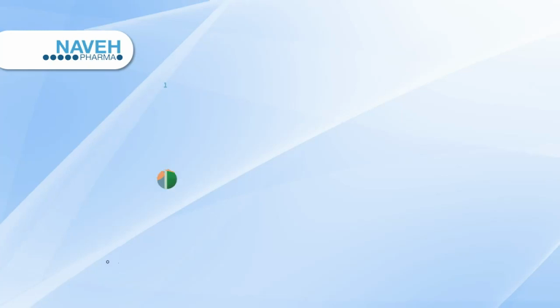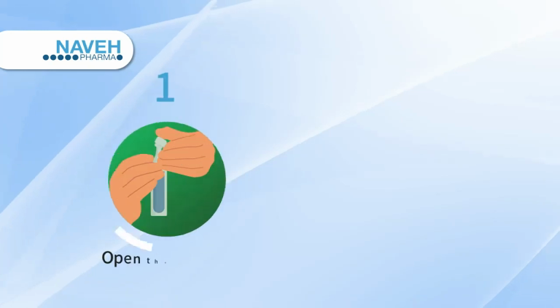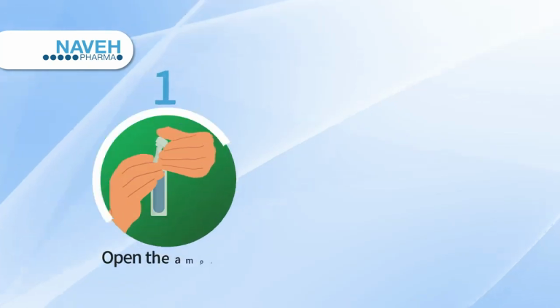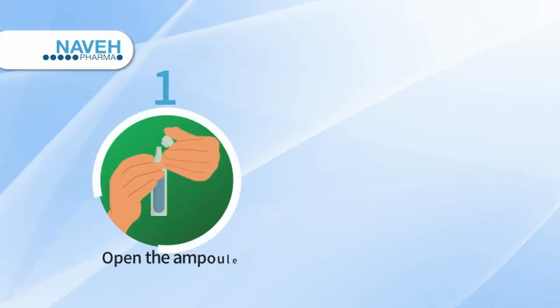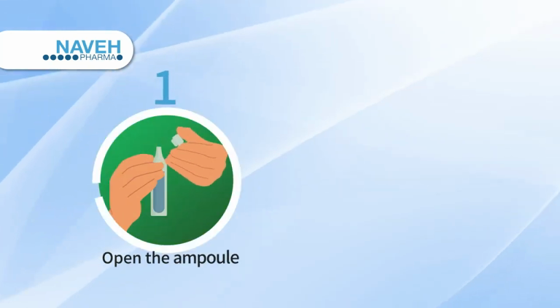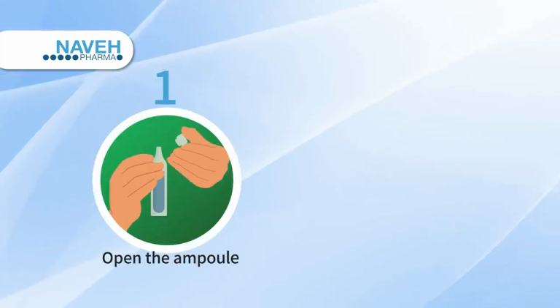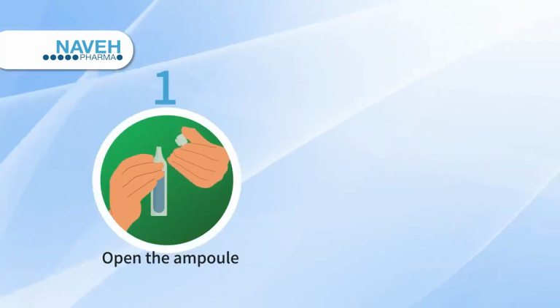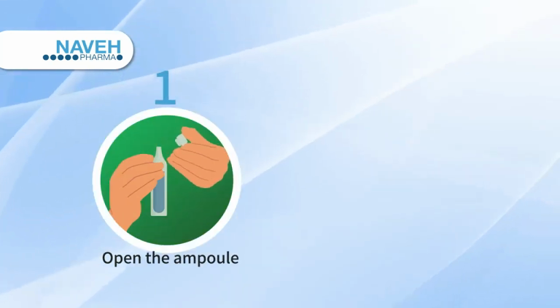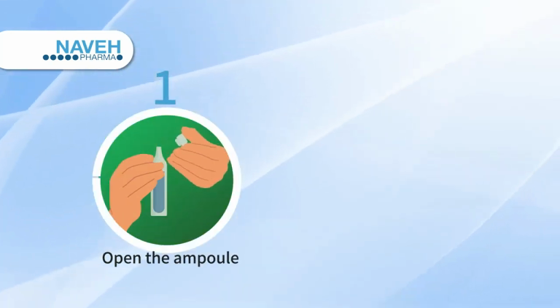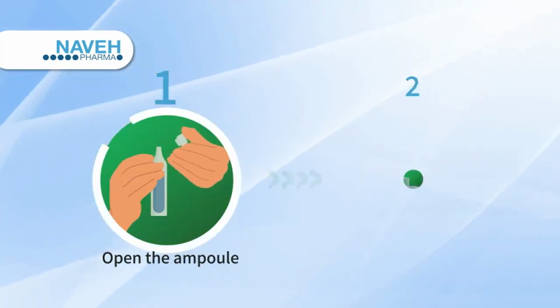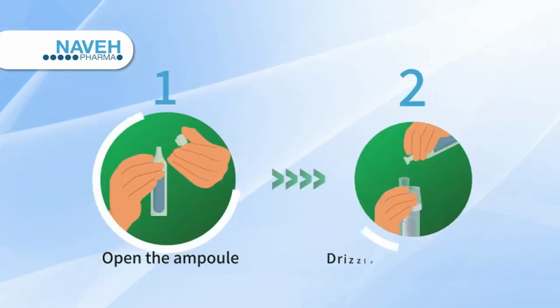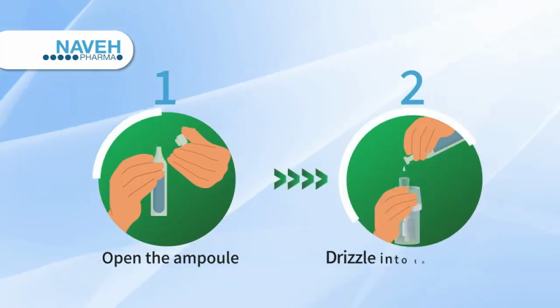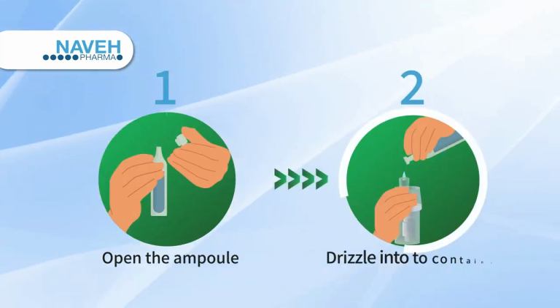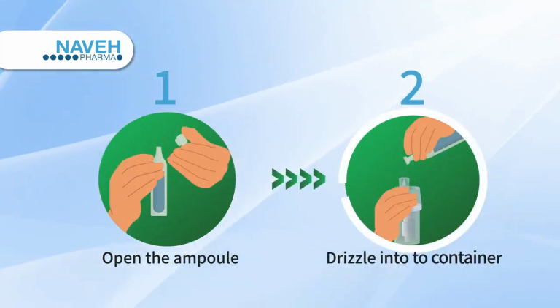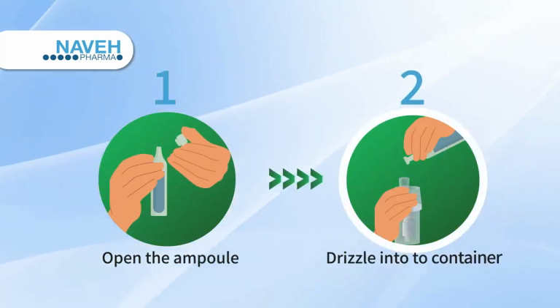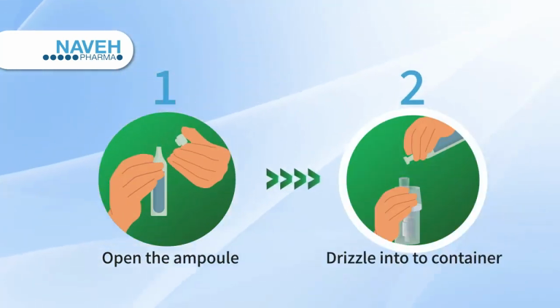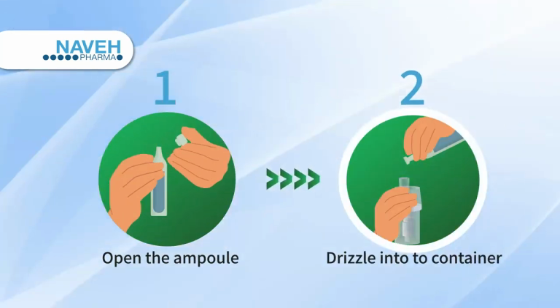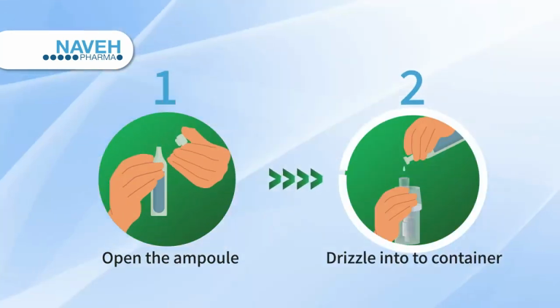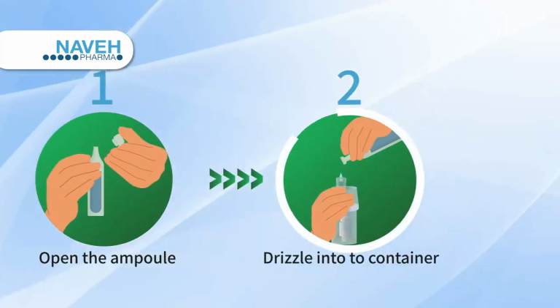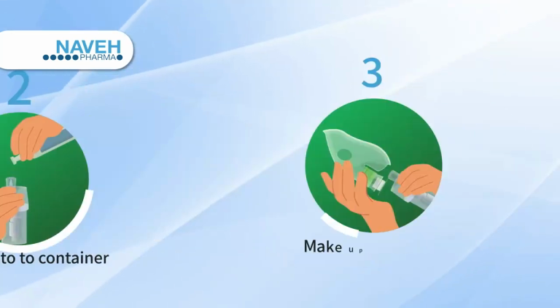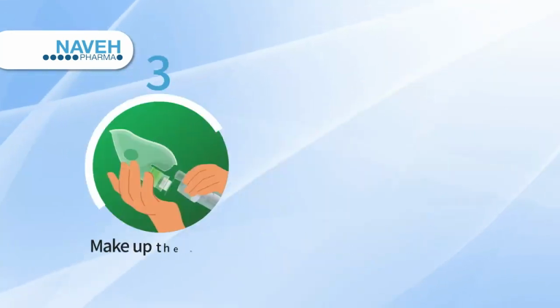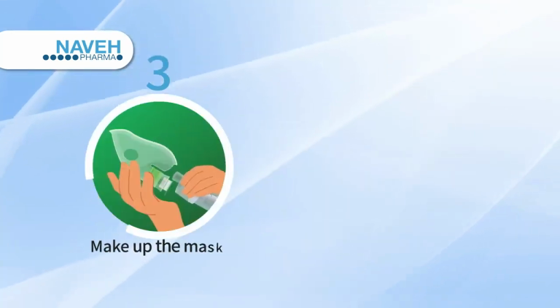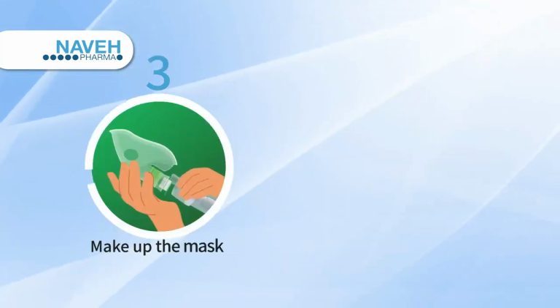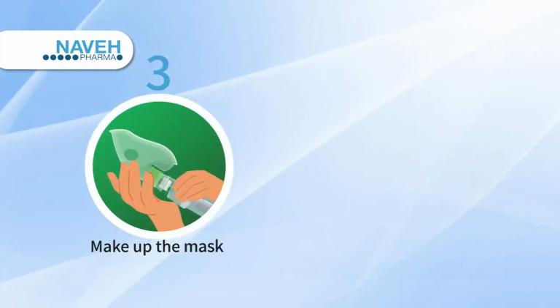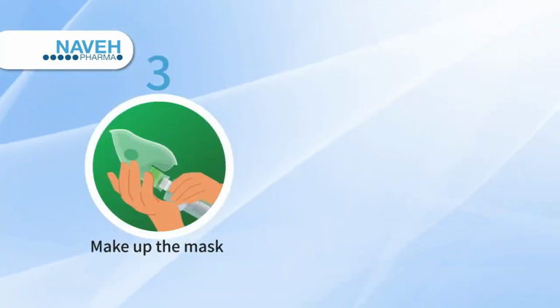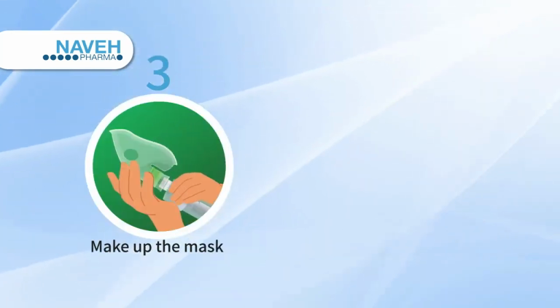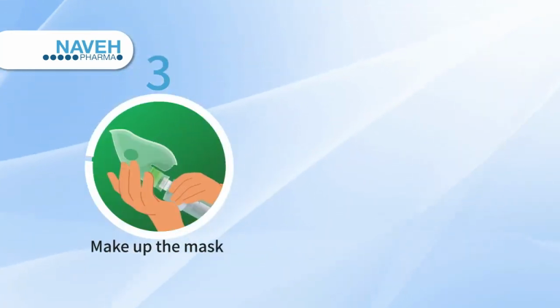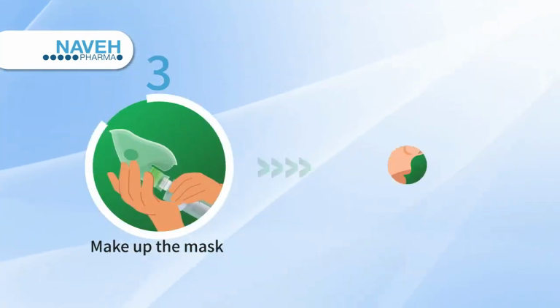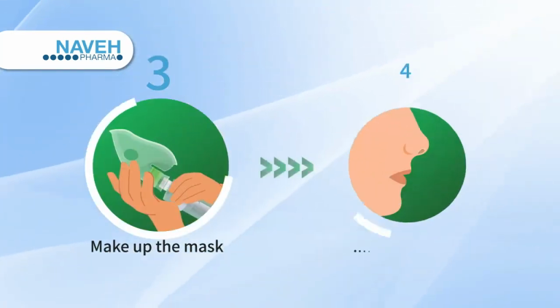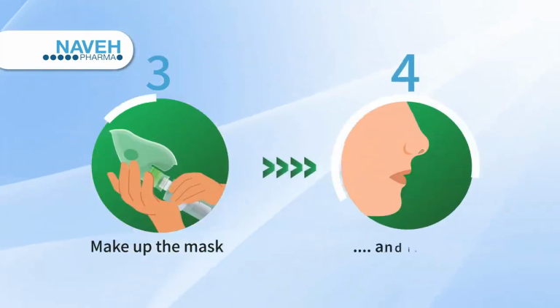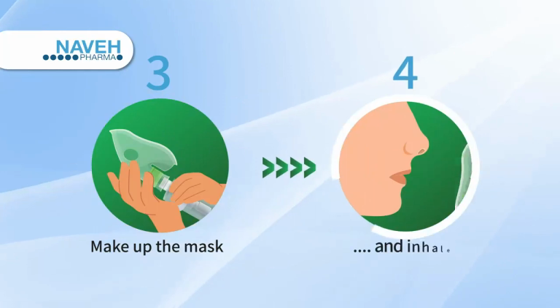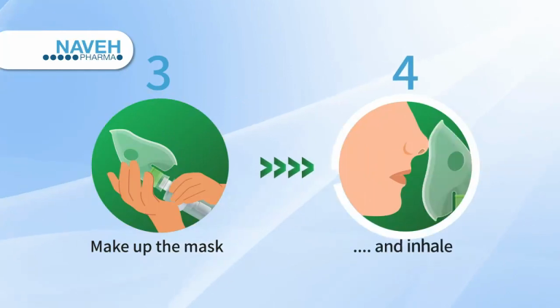Open the ampoule, pour into the container, make up the mask, and inhale.